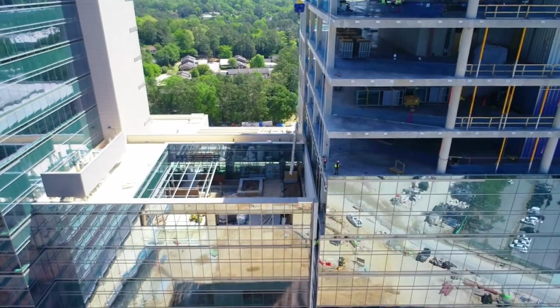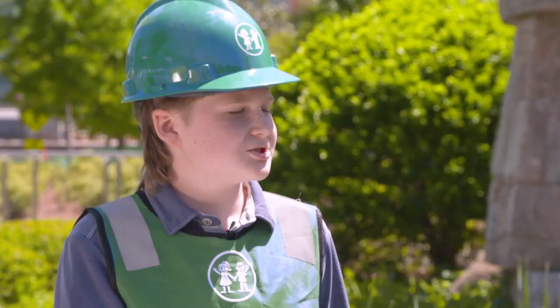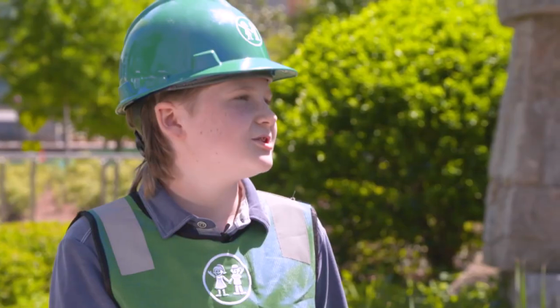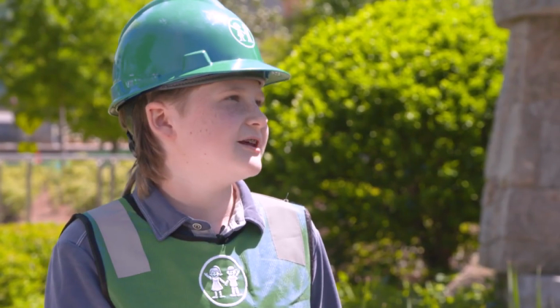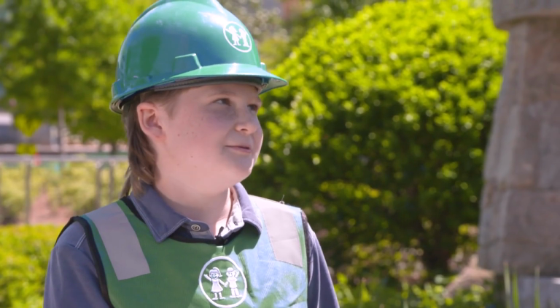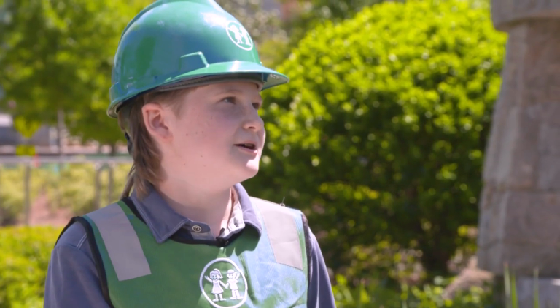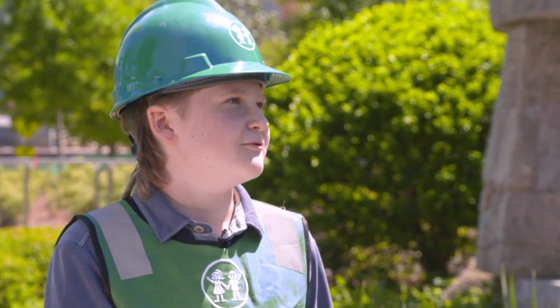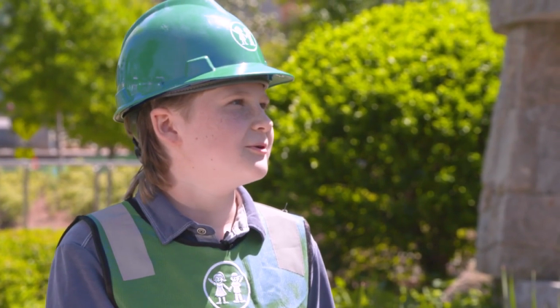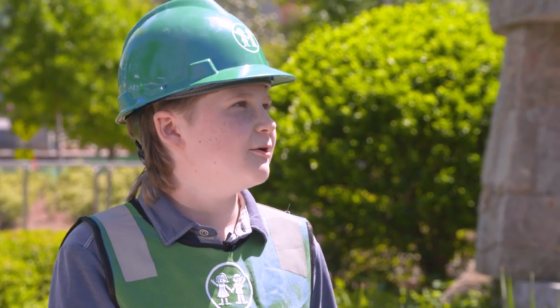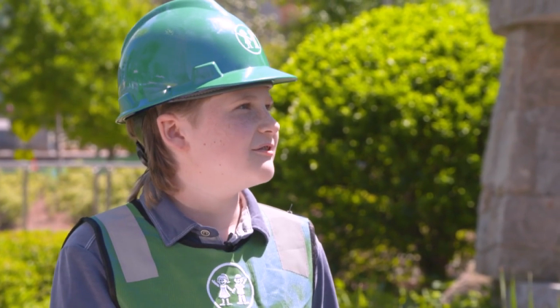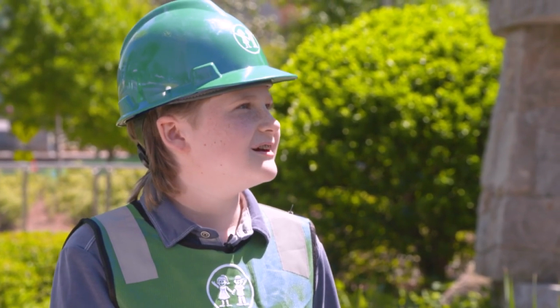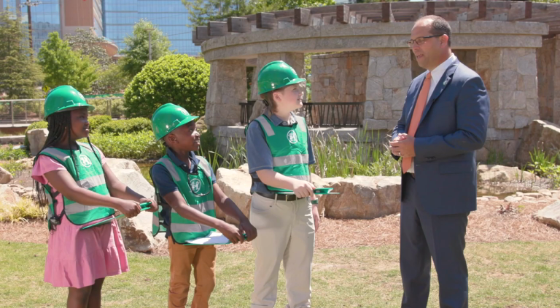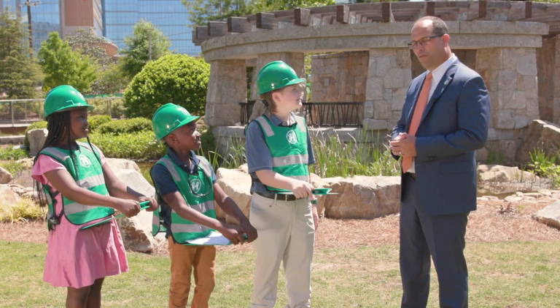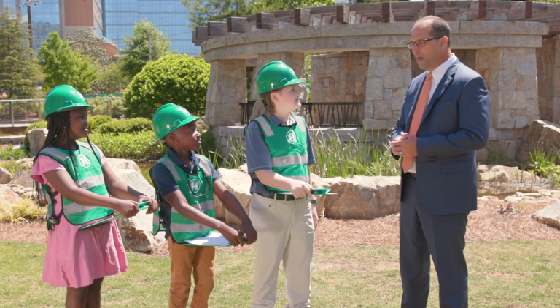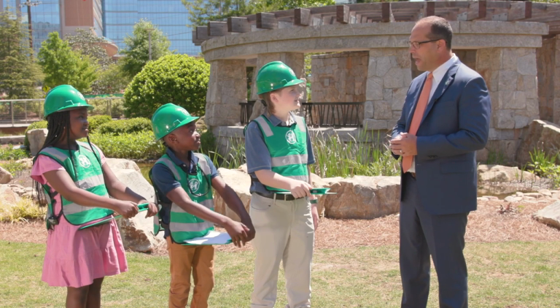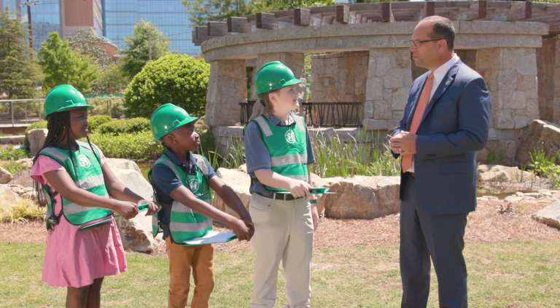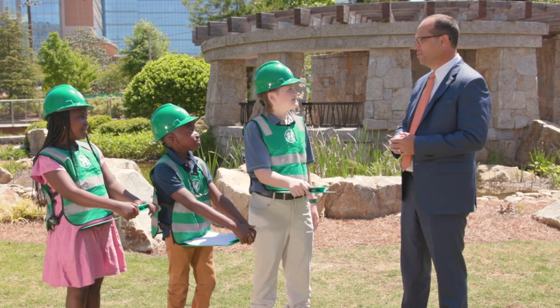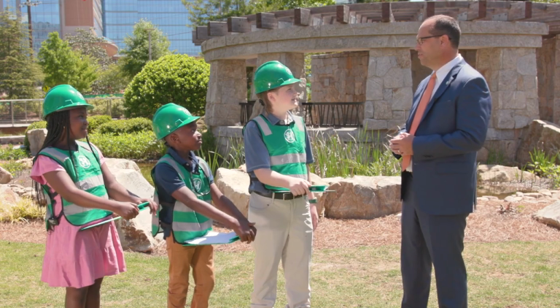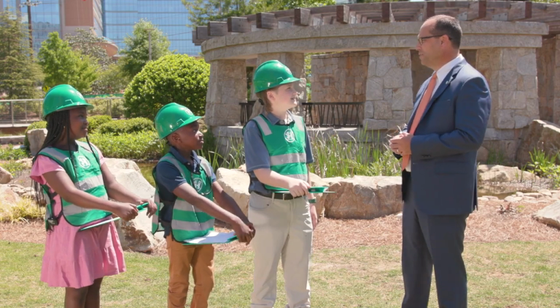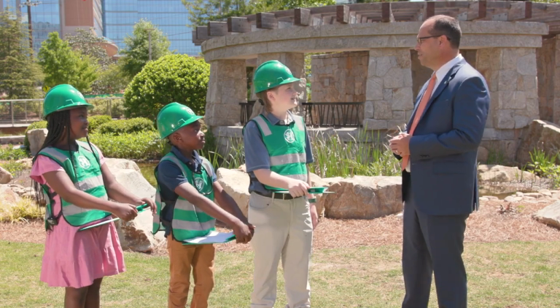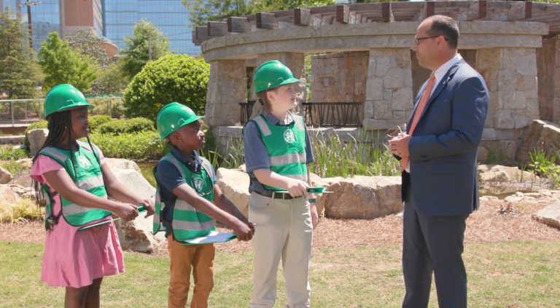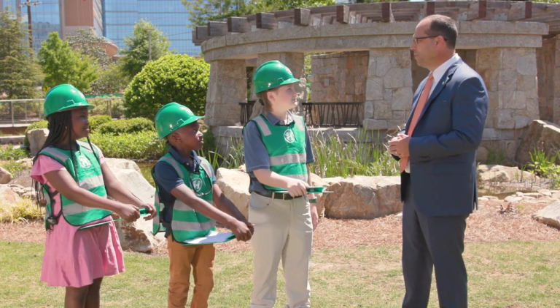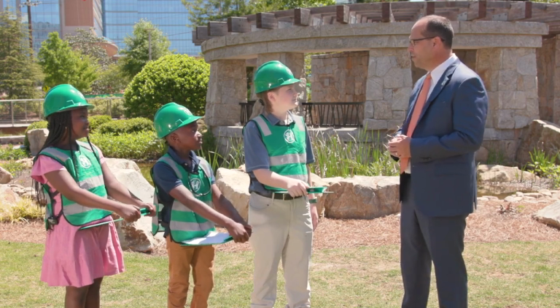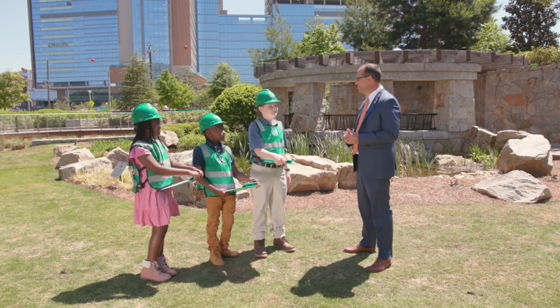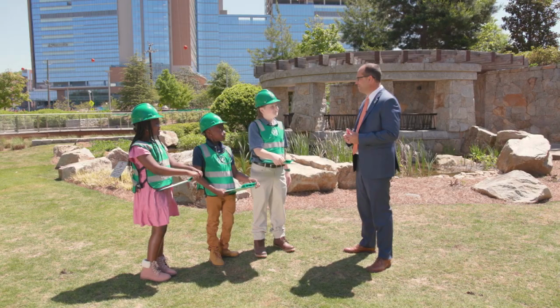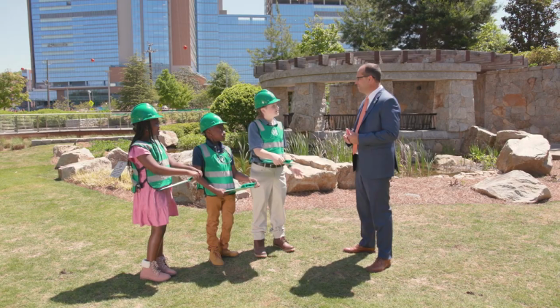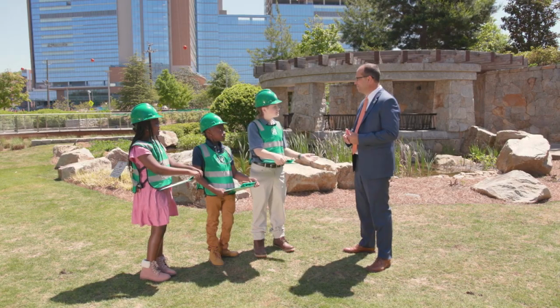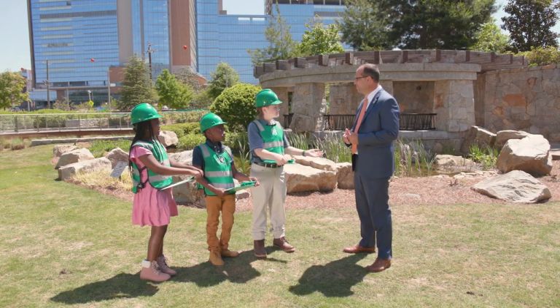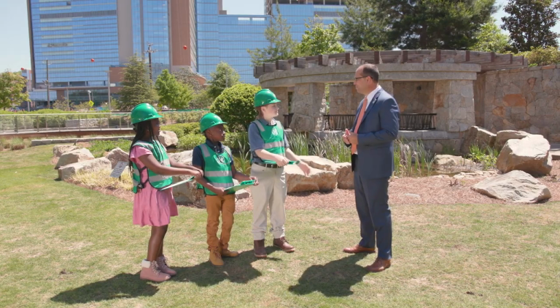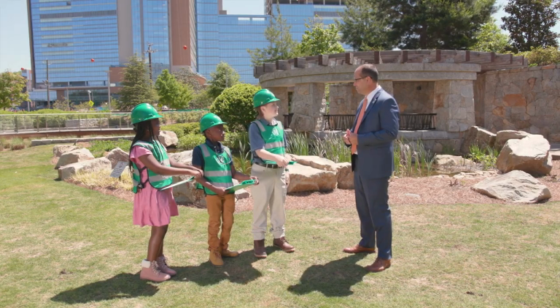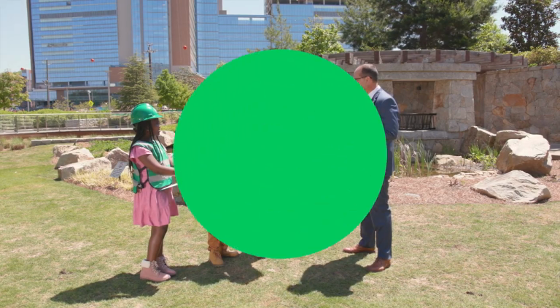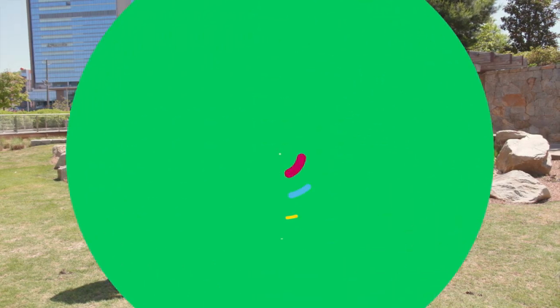But surely that'll be here before we know it, right? It will absolutely be here before we know it. Well, thank you so much for being here, Chris.